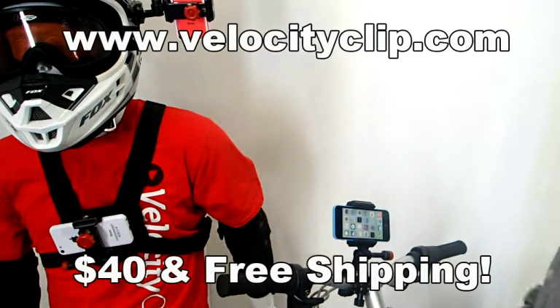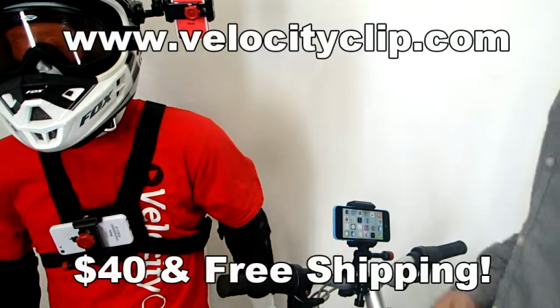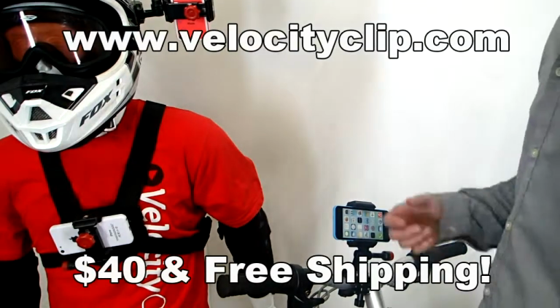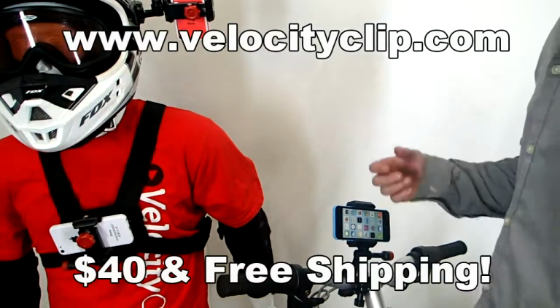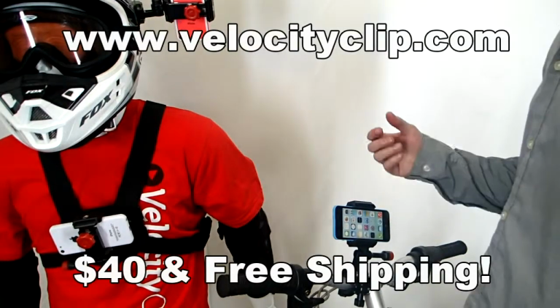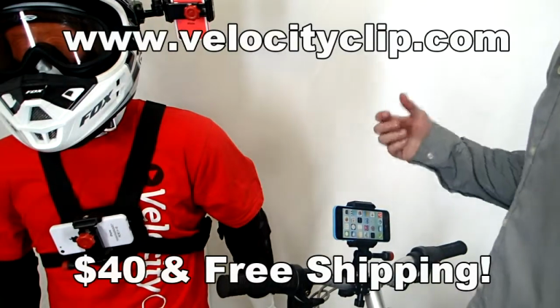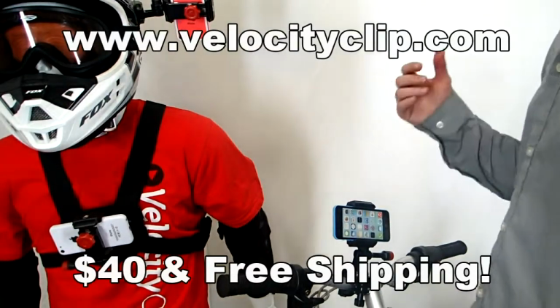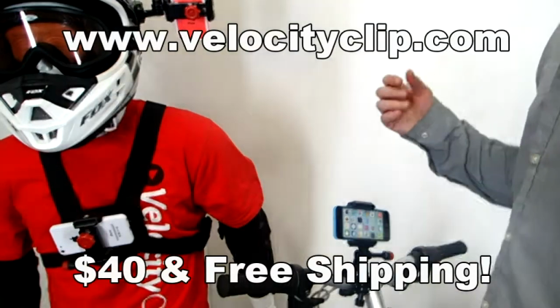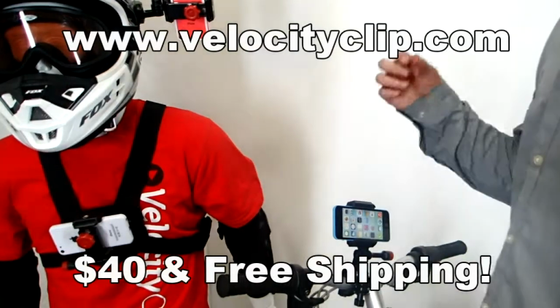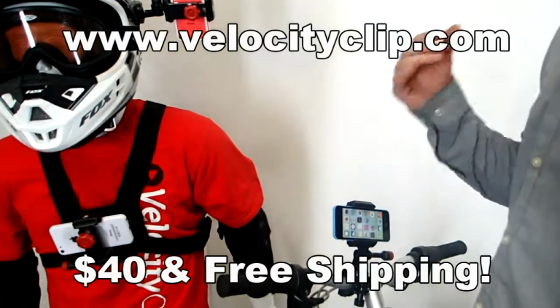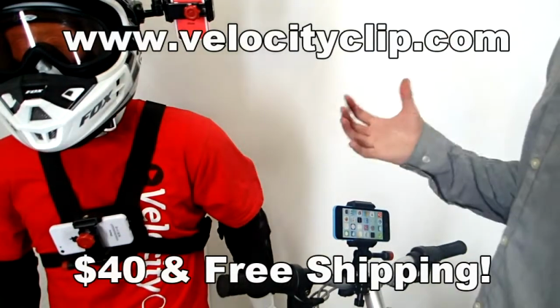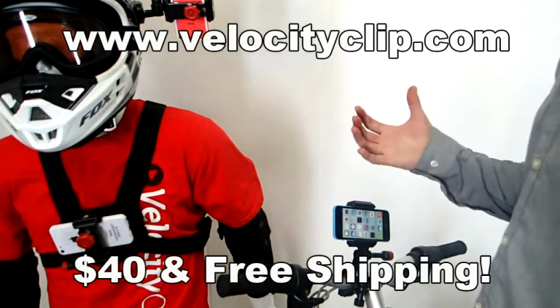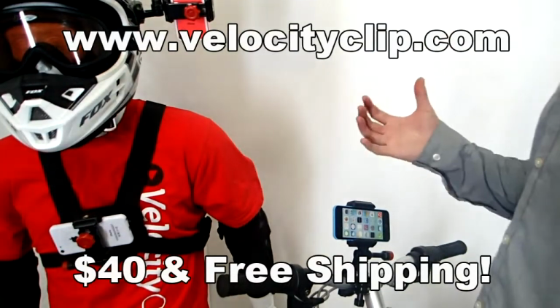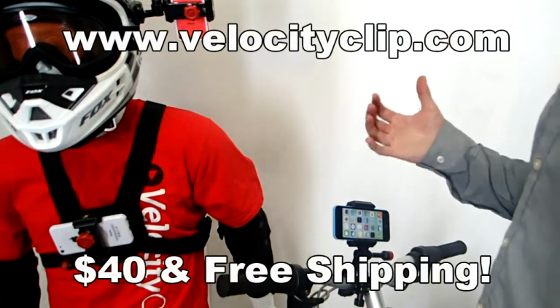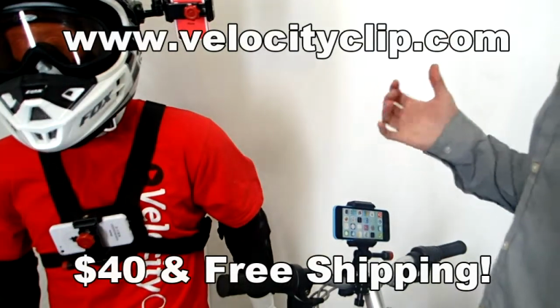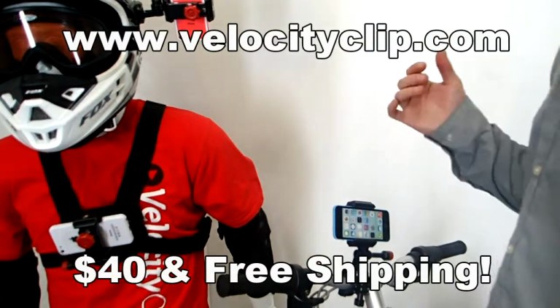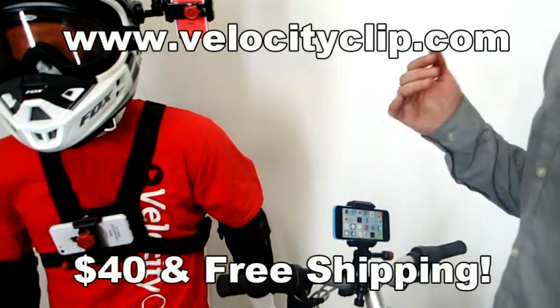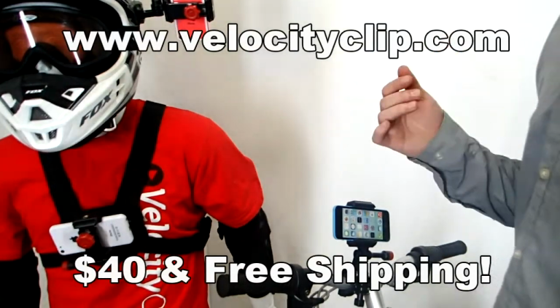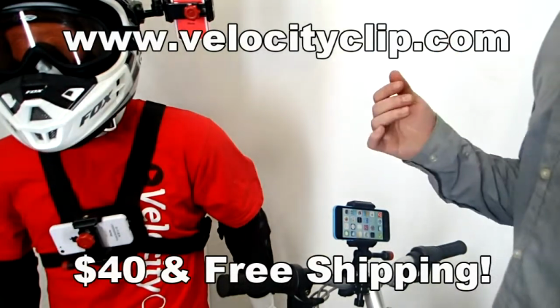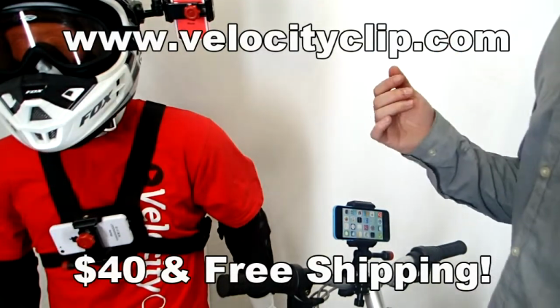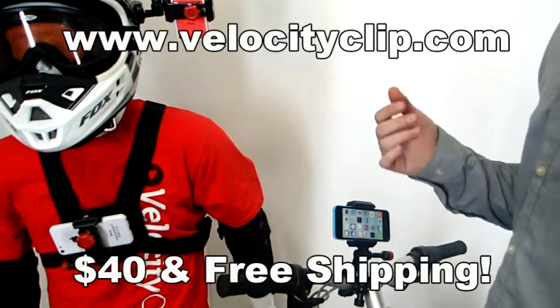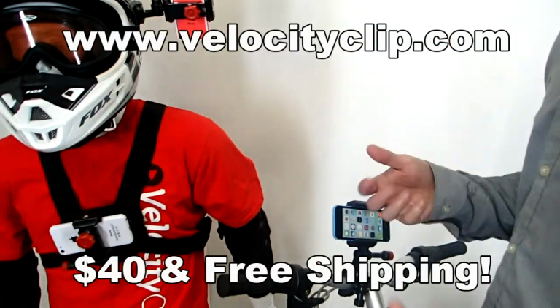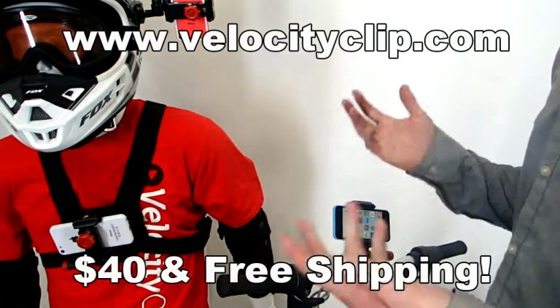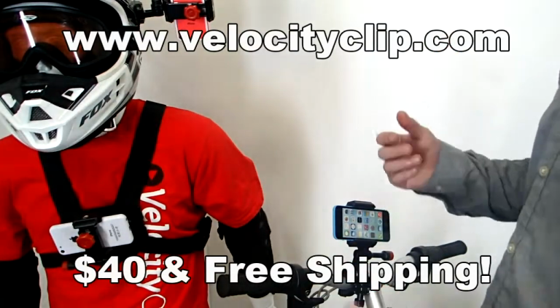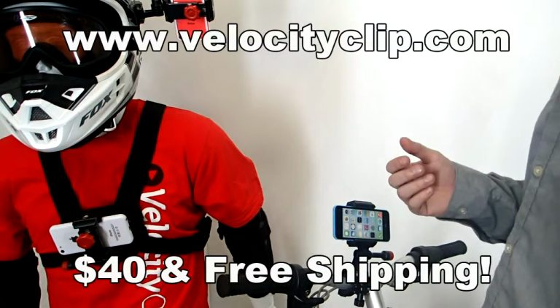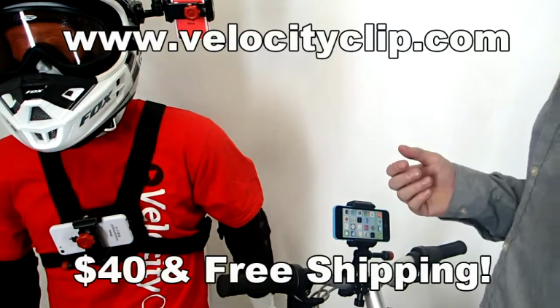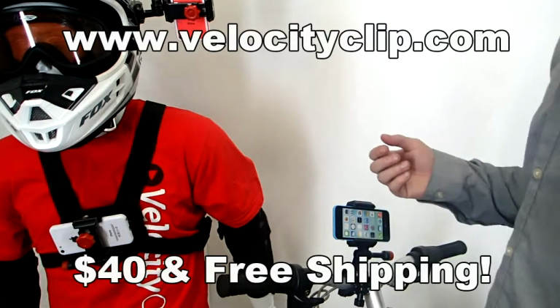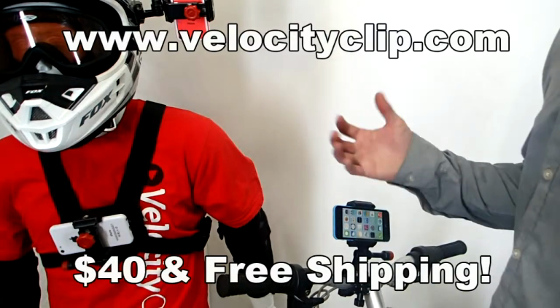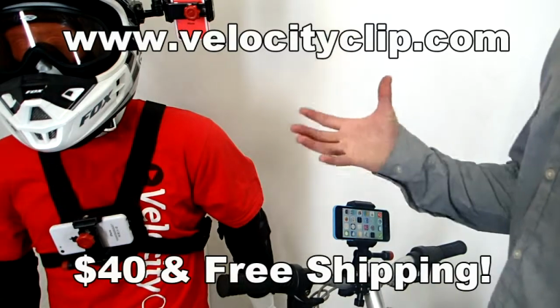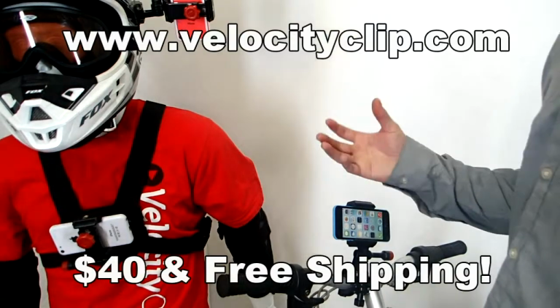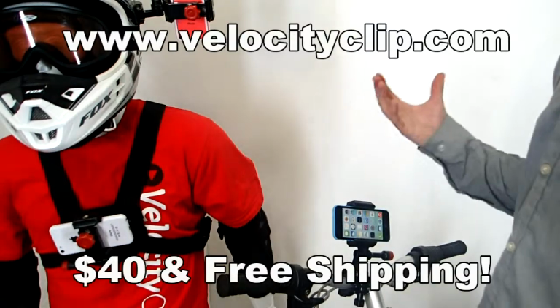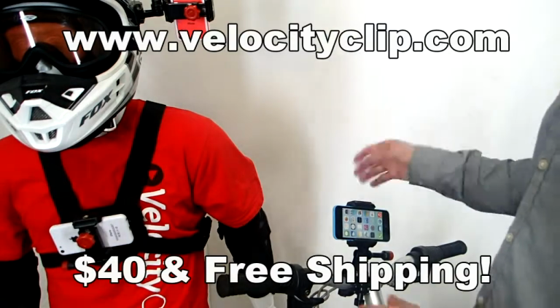What's happening guys? I just want to show you a really cool way to mount your phone just about anywhere, but mostly on your bike.